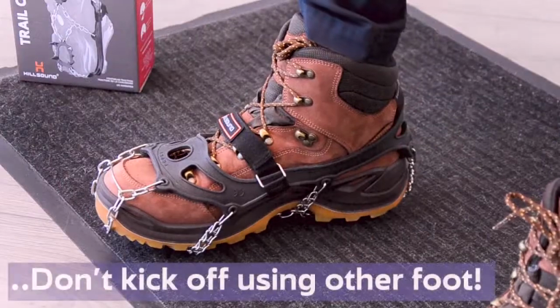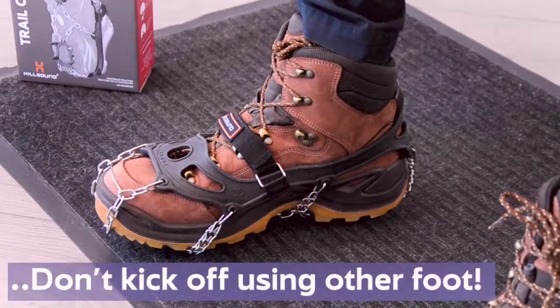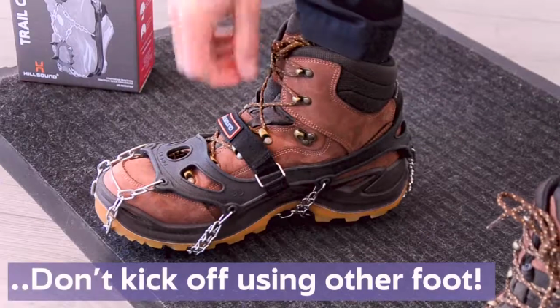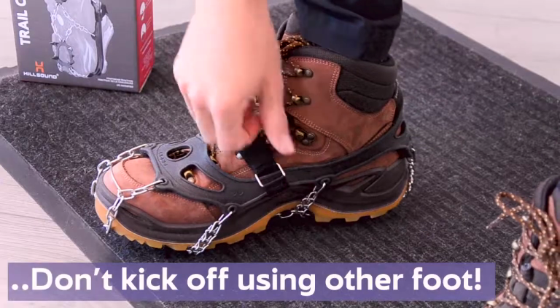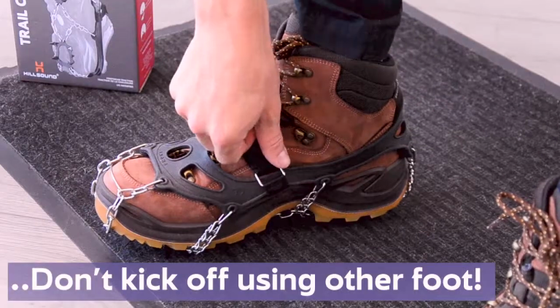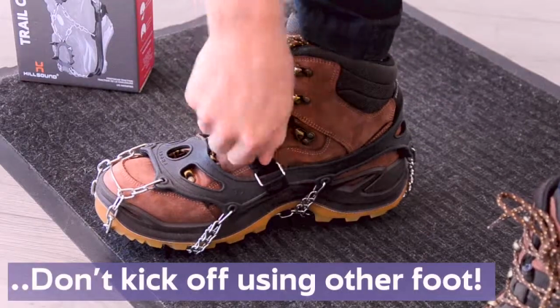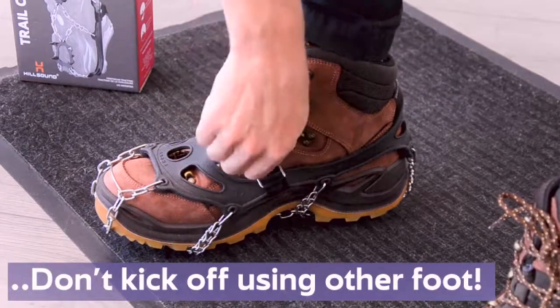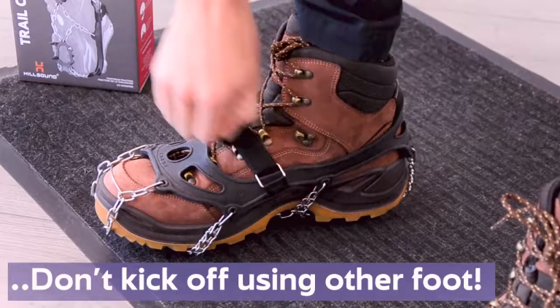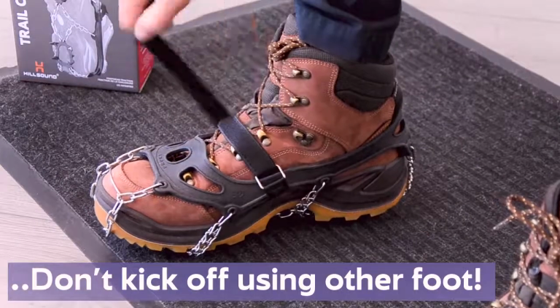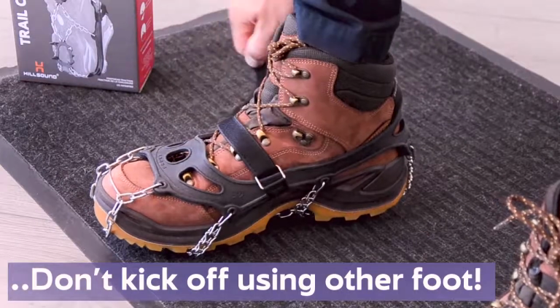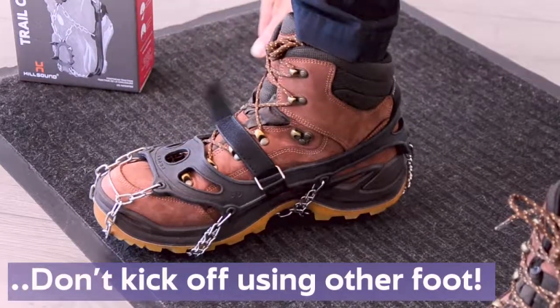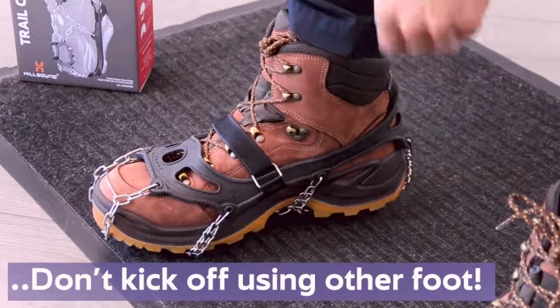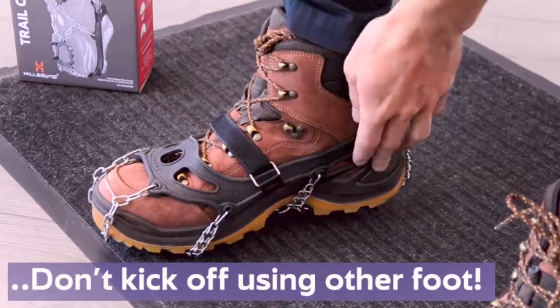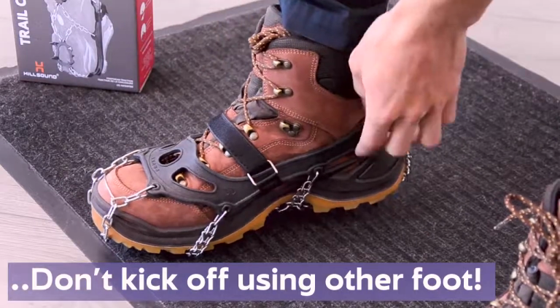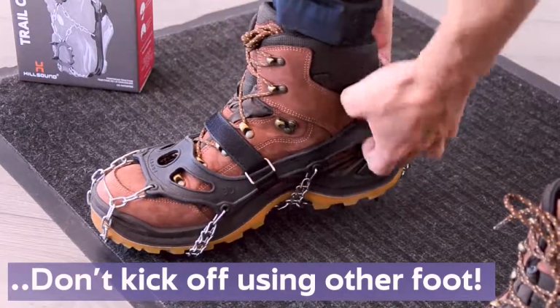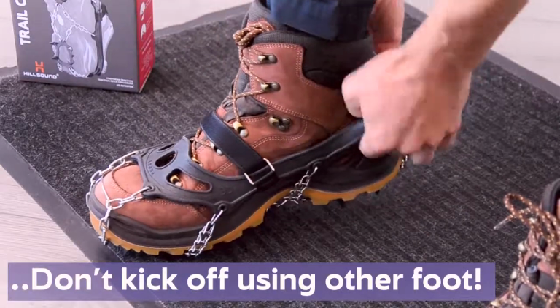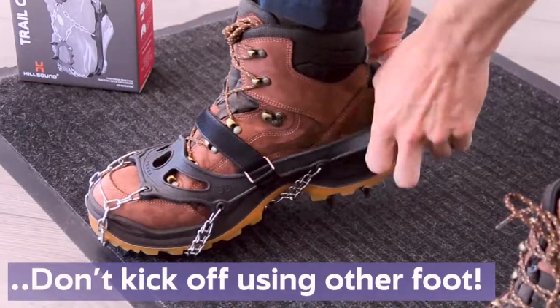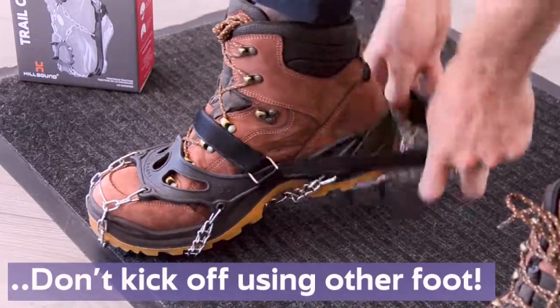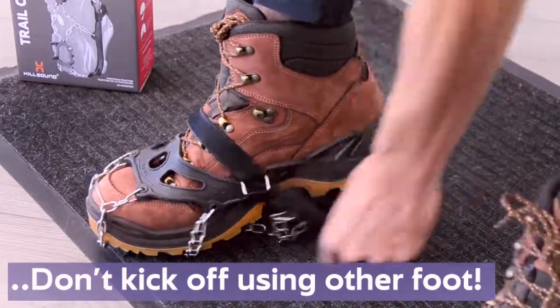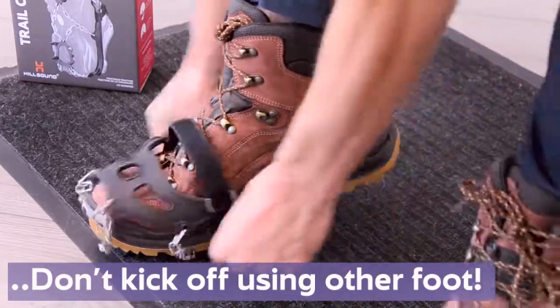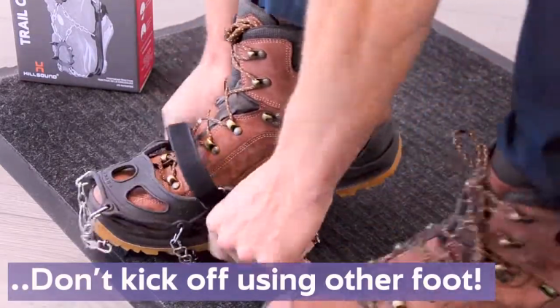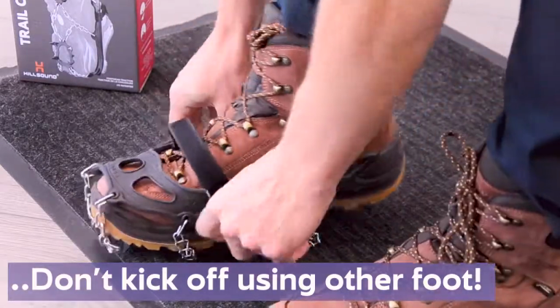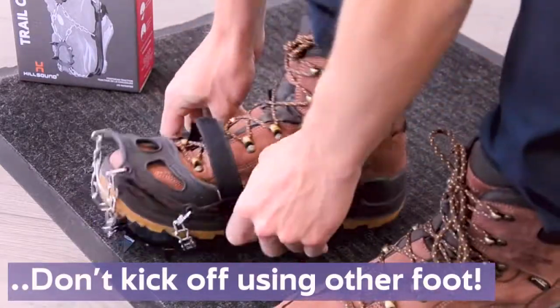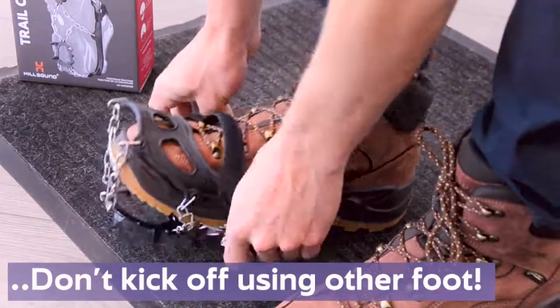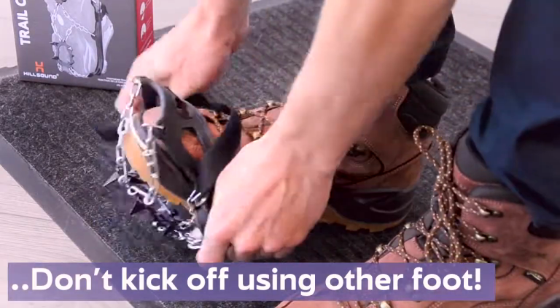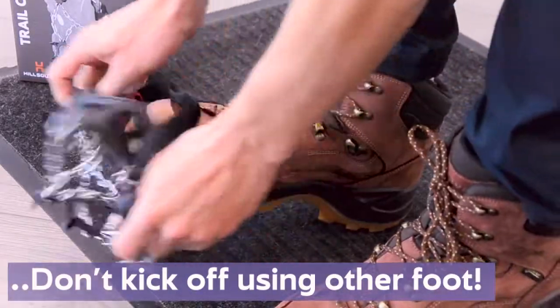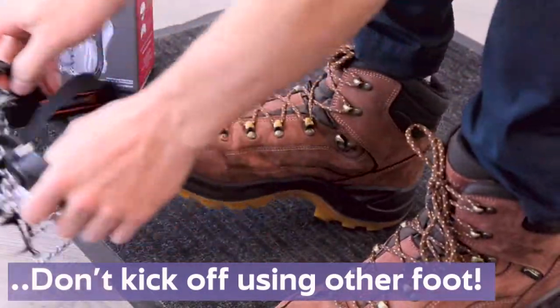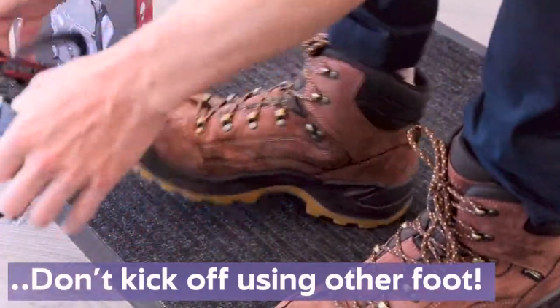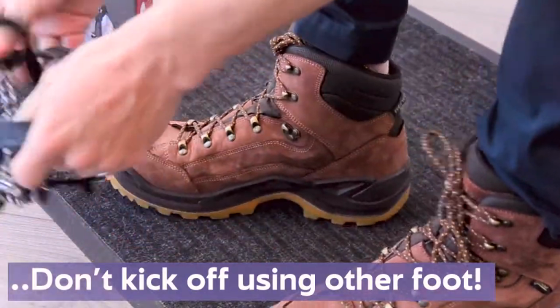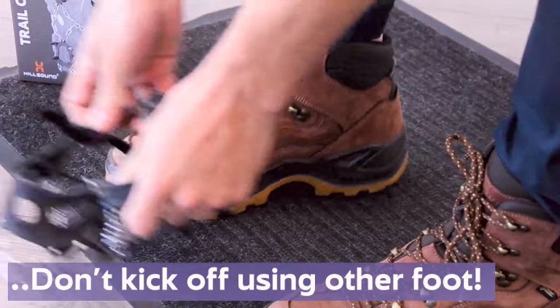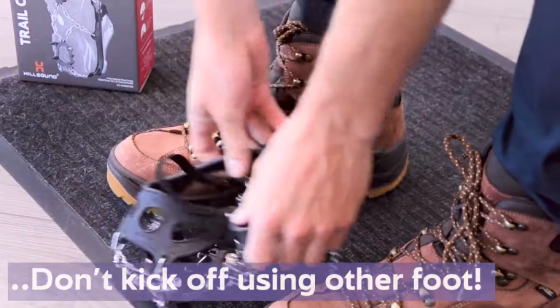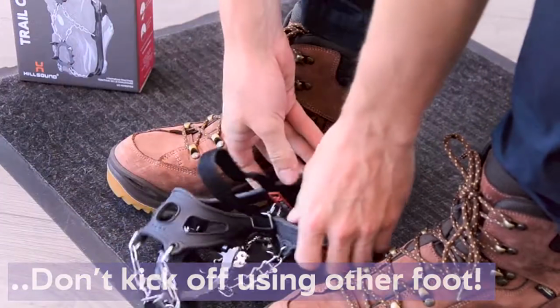To remove, undo the velcro strap and use your hands to peel them off the back of the shoe.